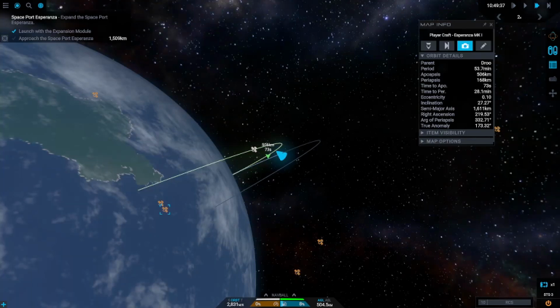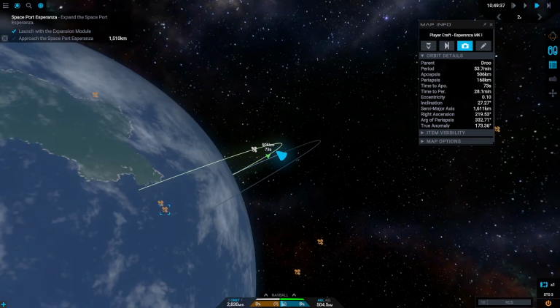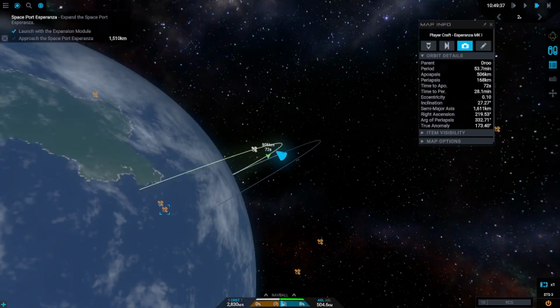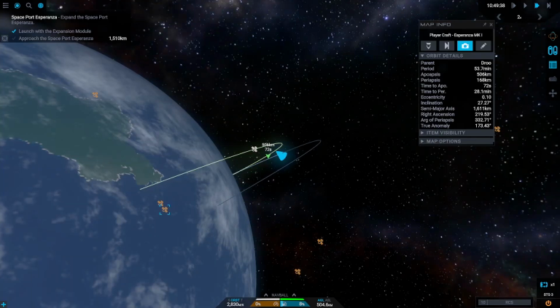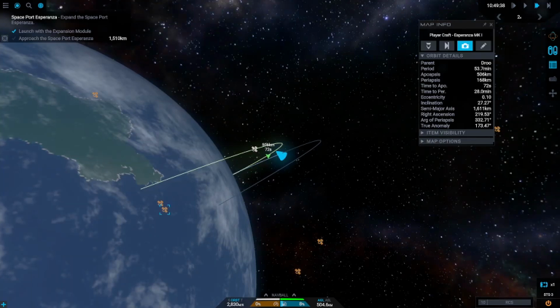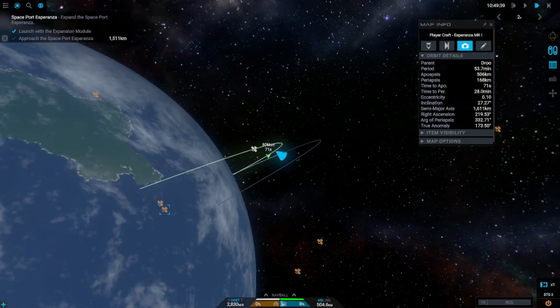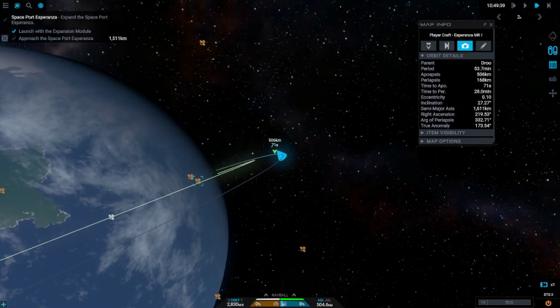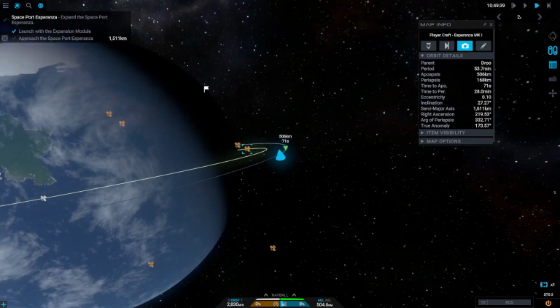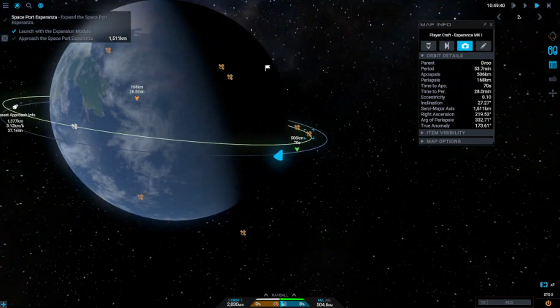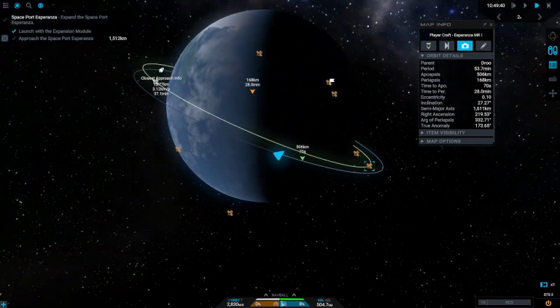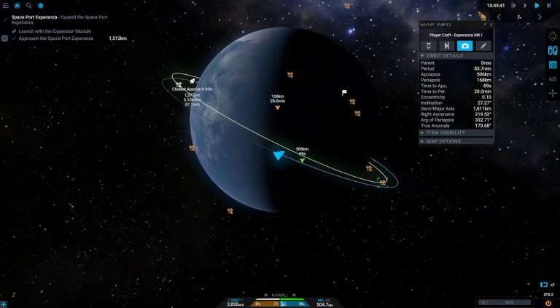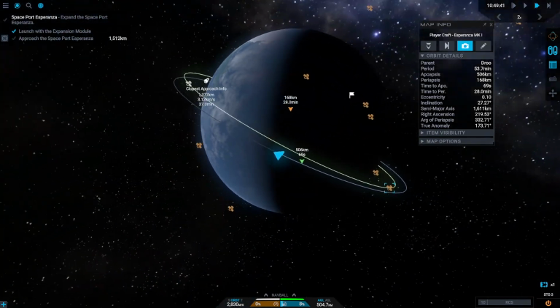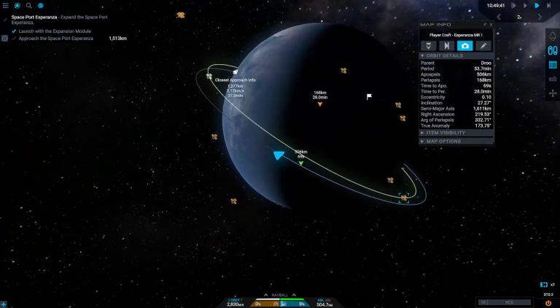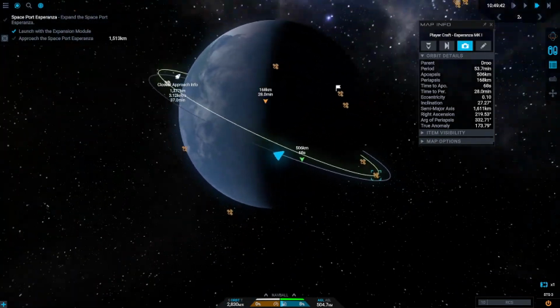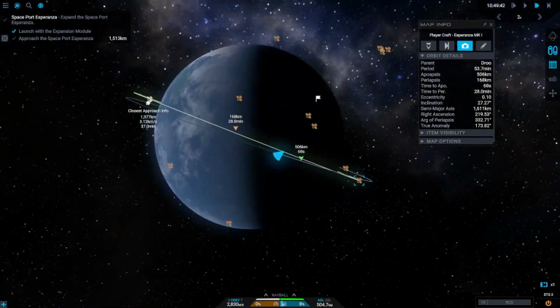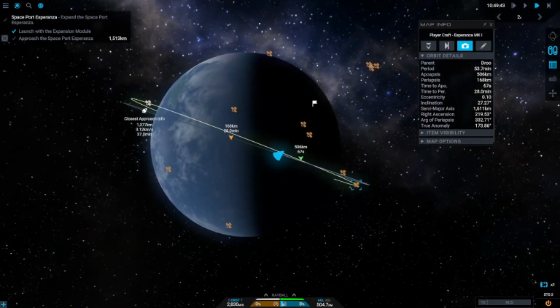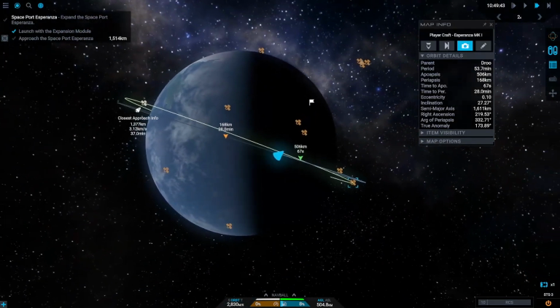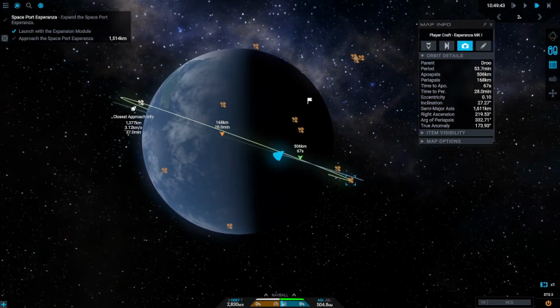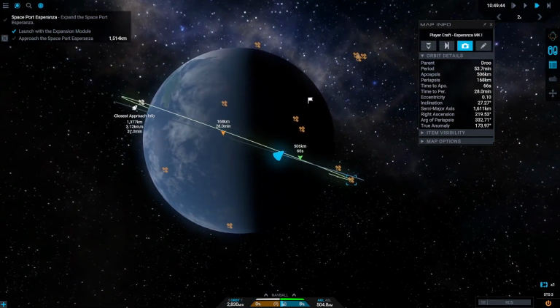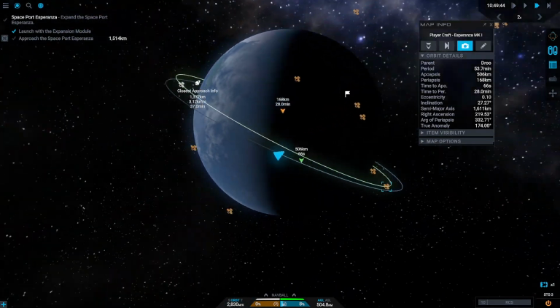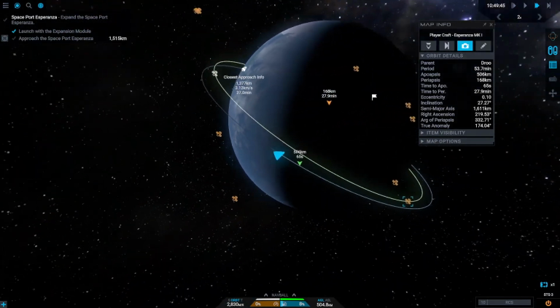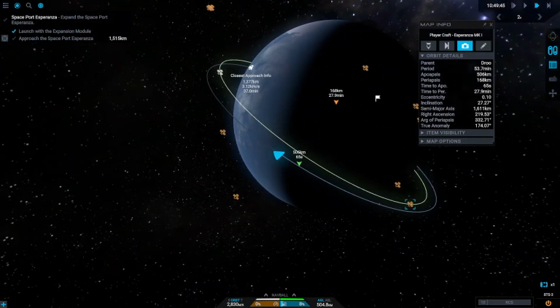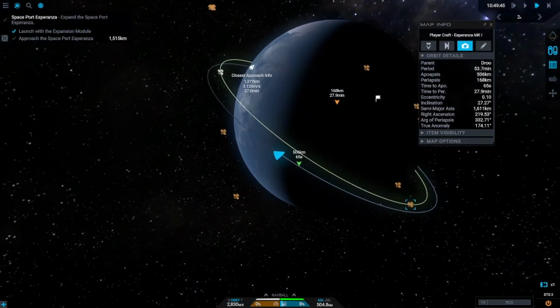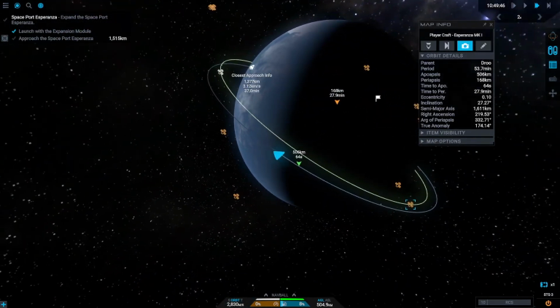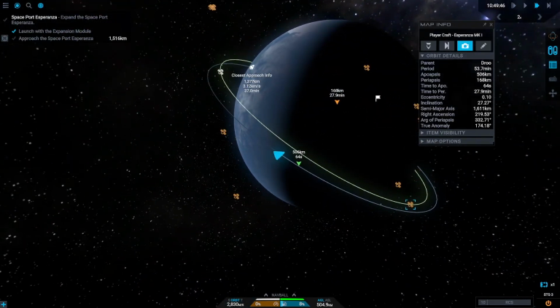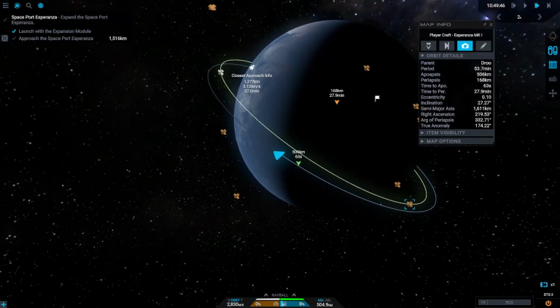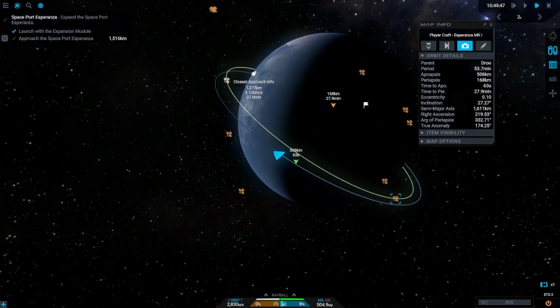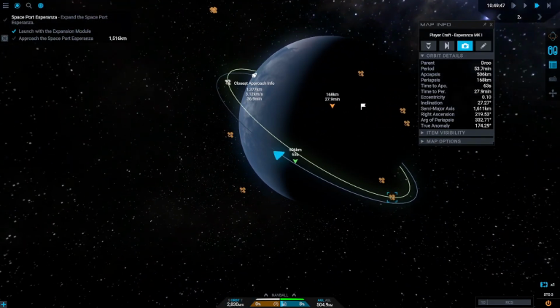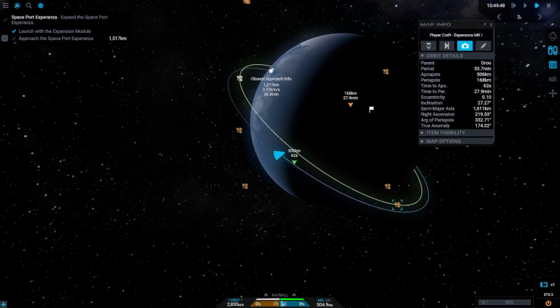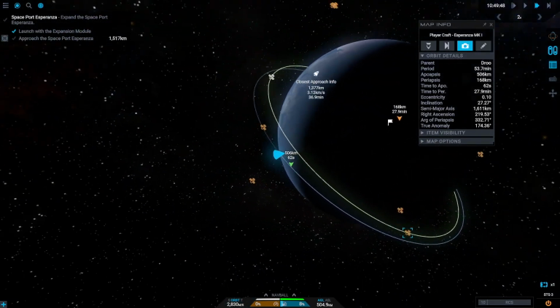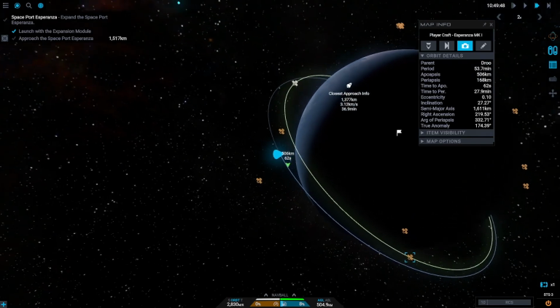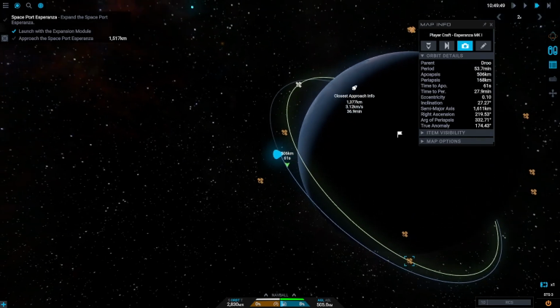And there we go — our orbits are now nicely aligned and we can perform the rendezvous maneuver.